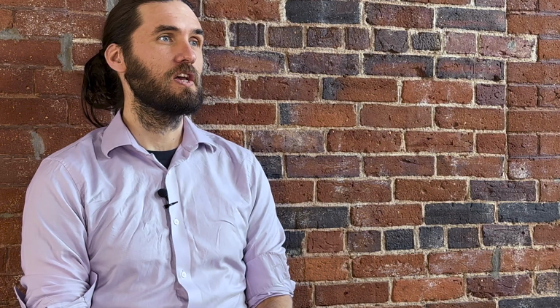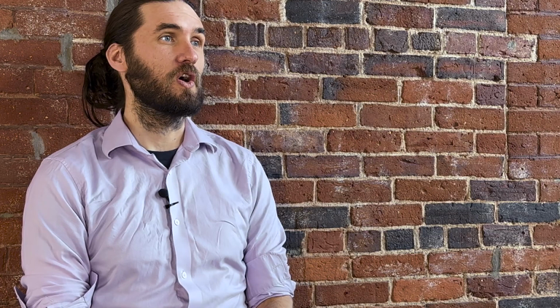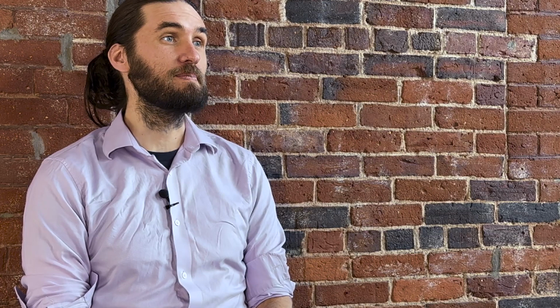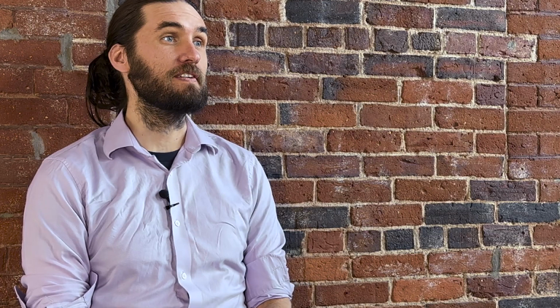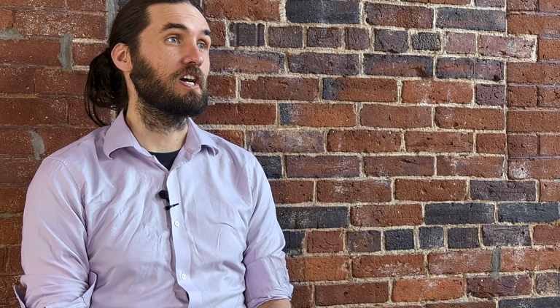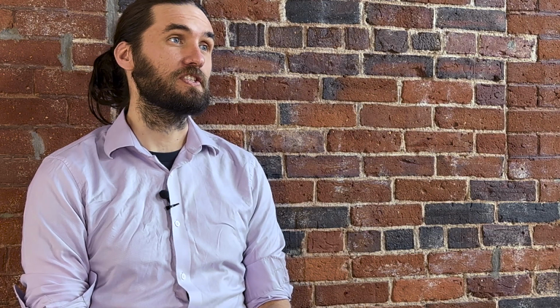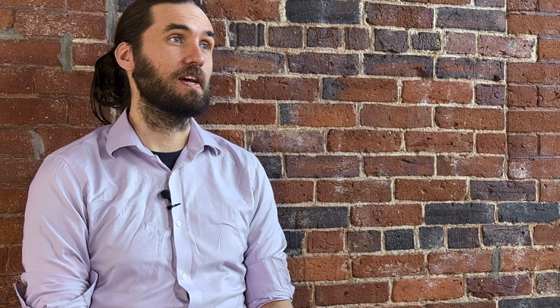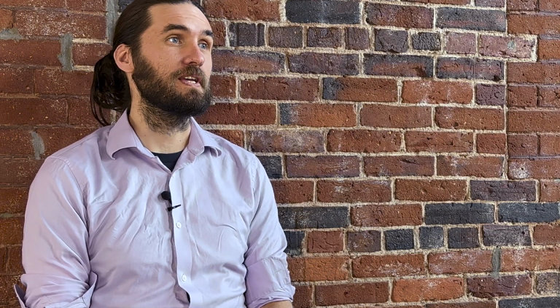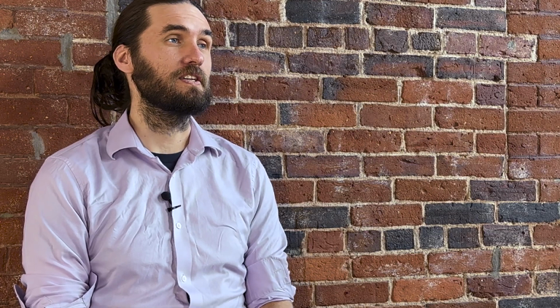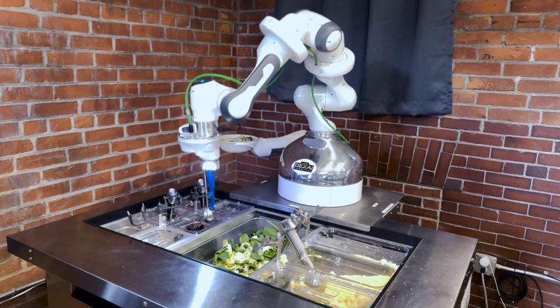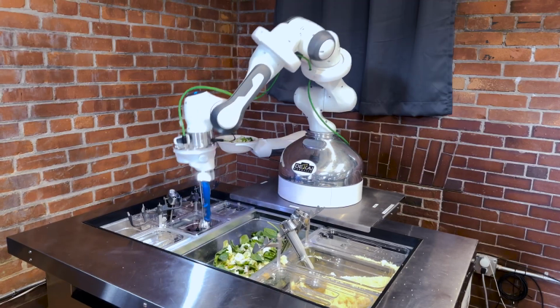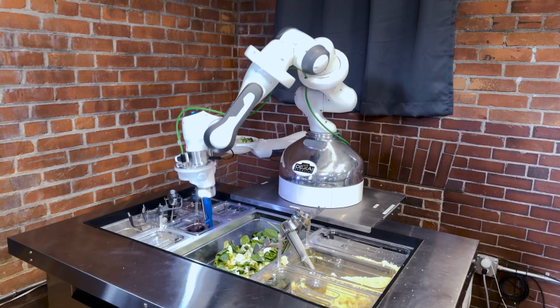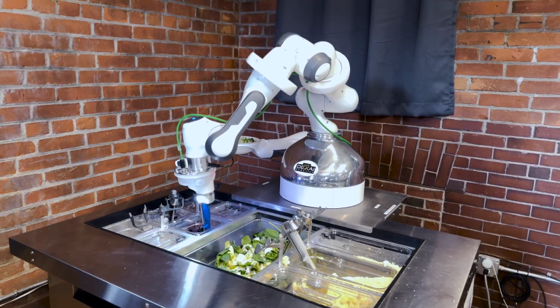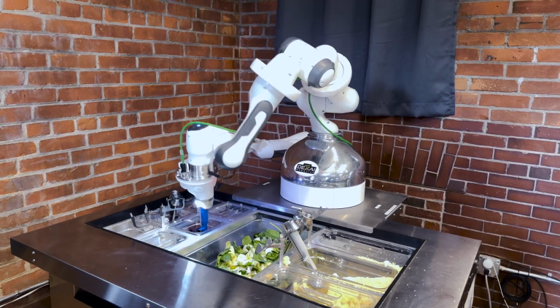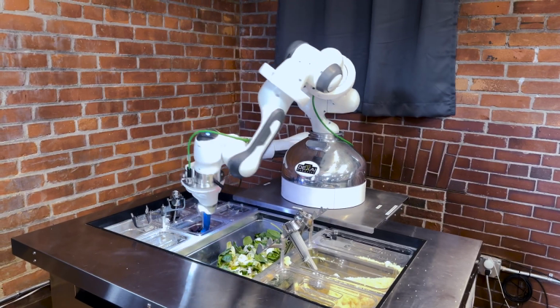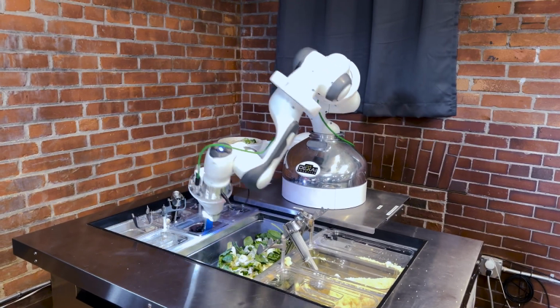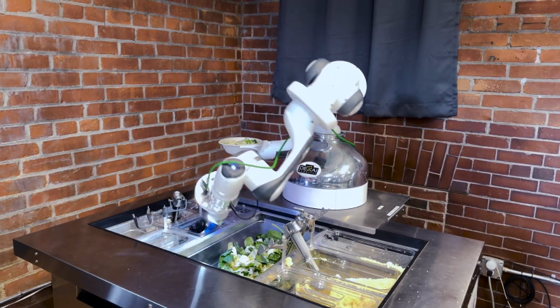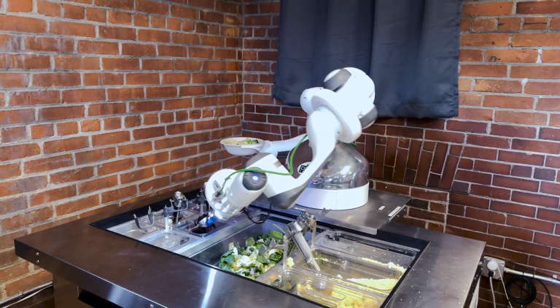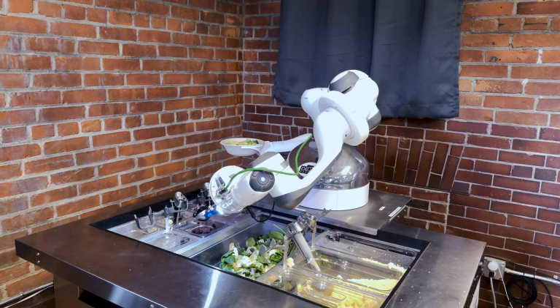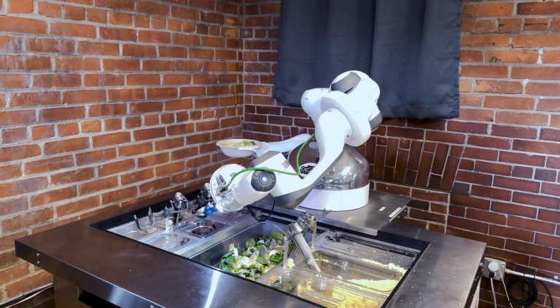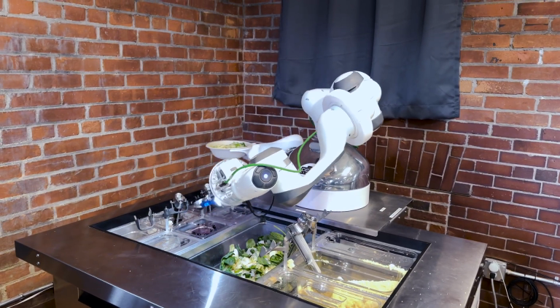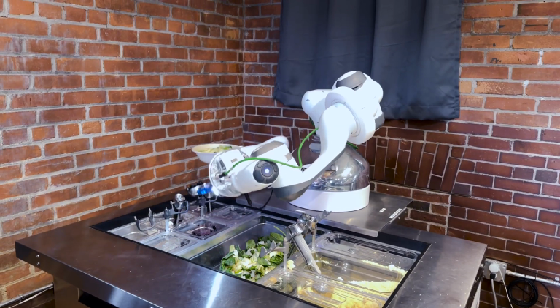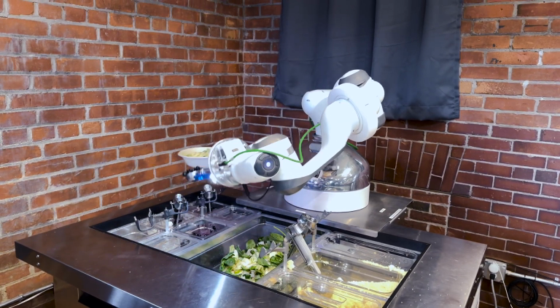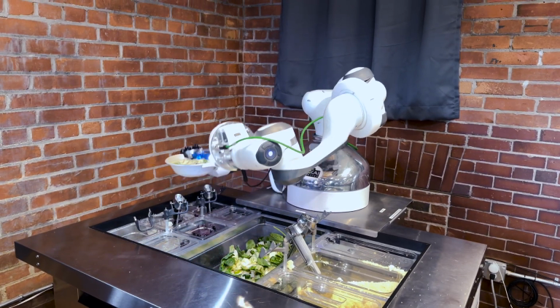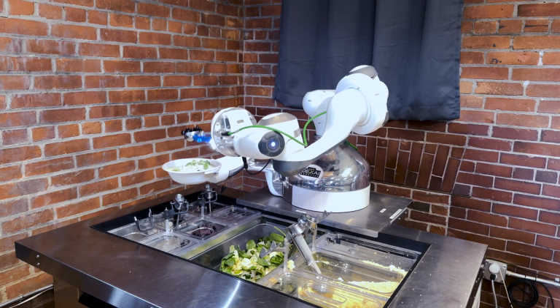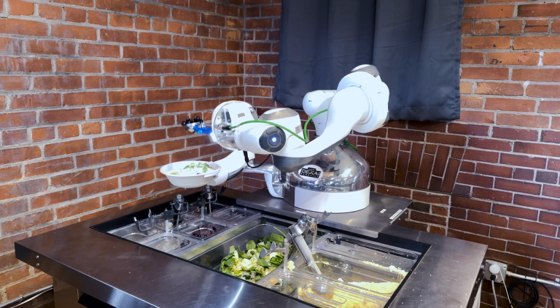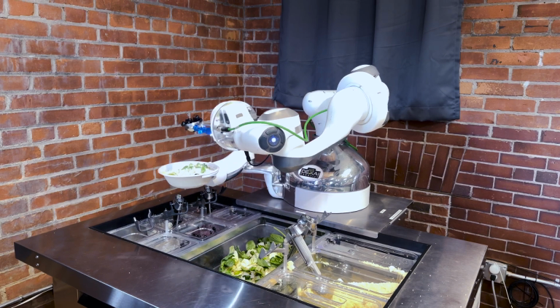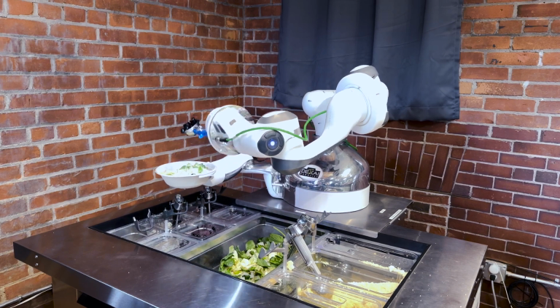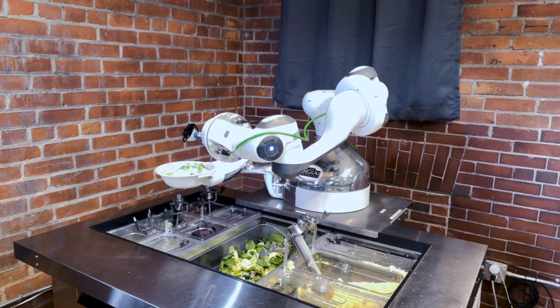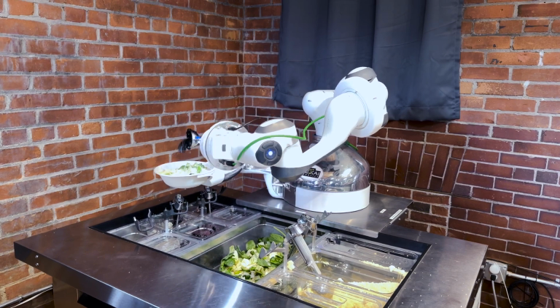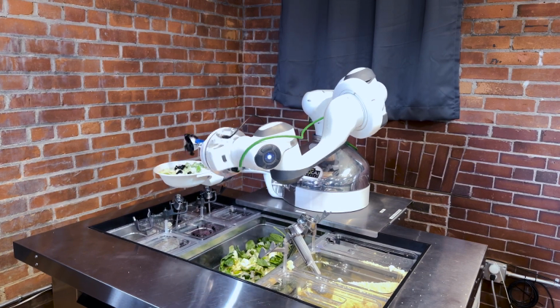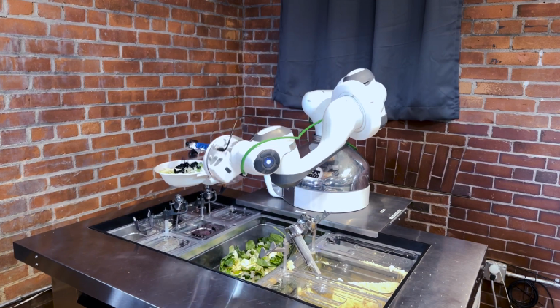I'm Dave Johnson. I'm the CEO and co-founder of DexEye, and we build robots for commercial kitchens.